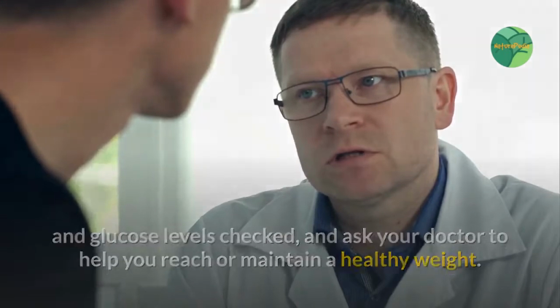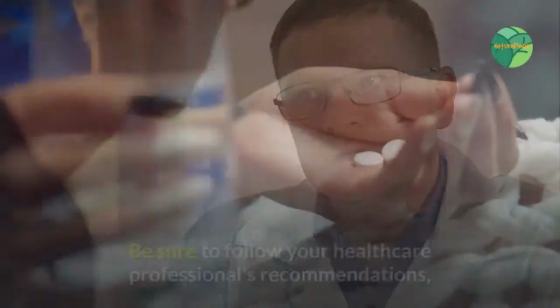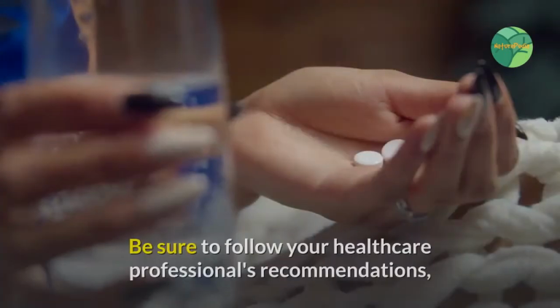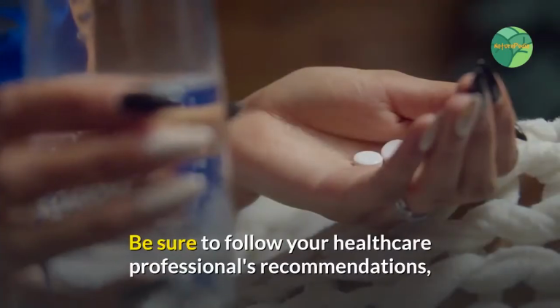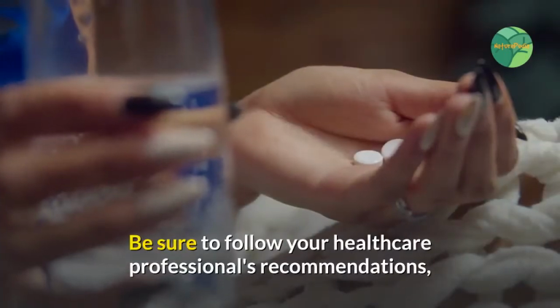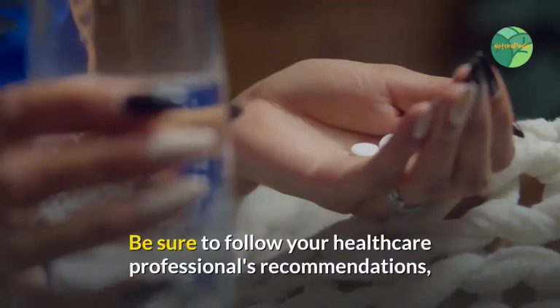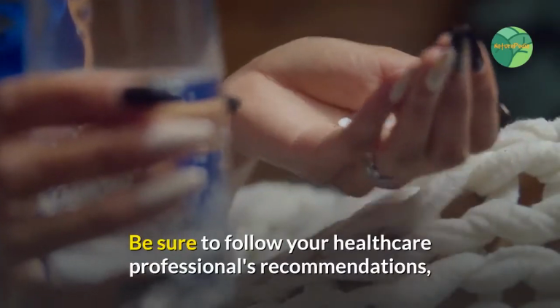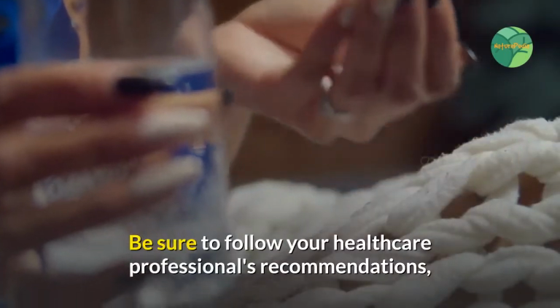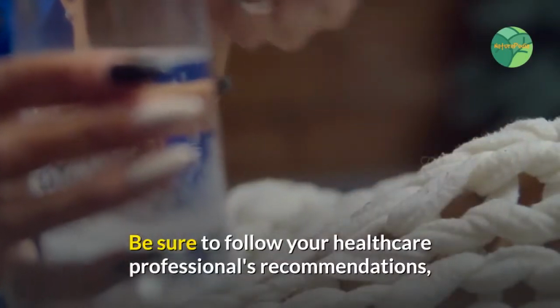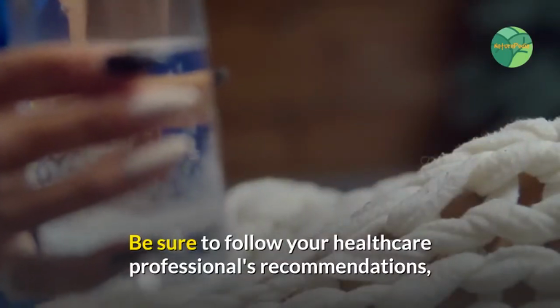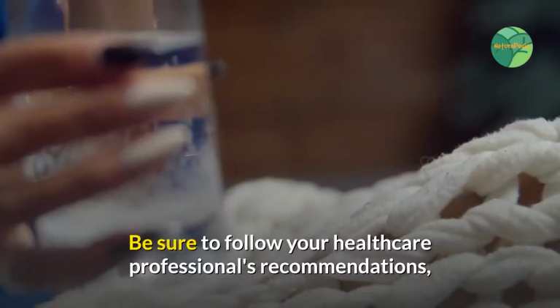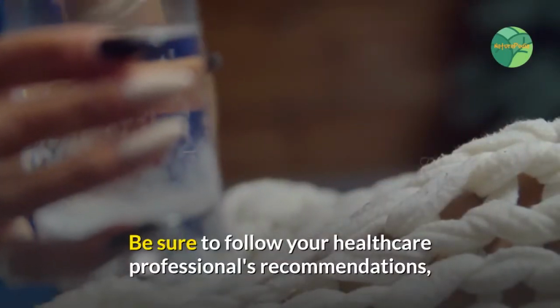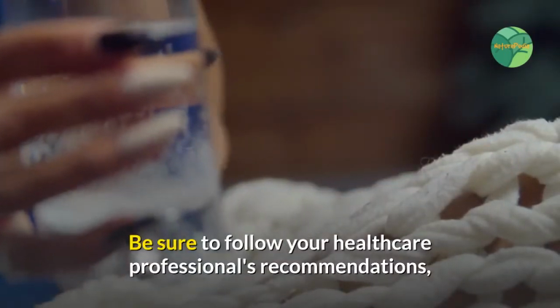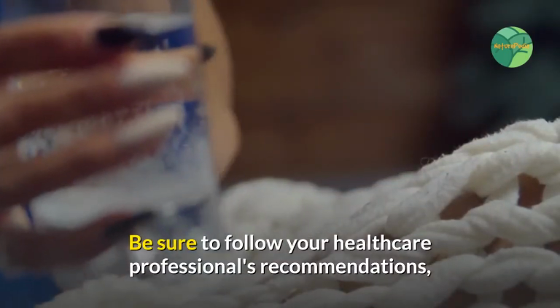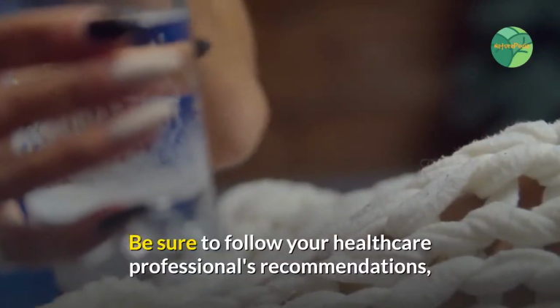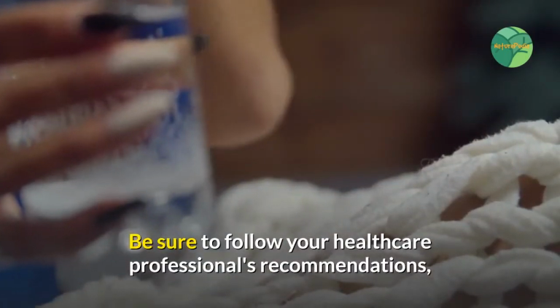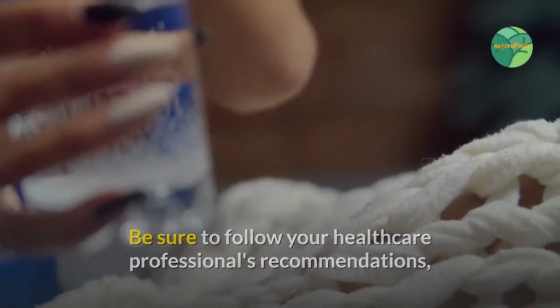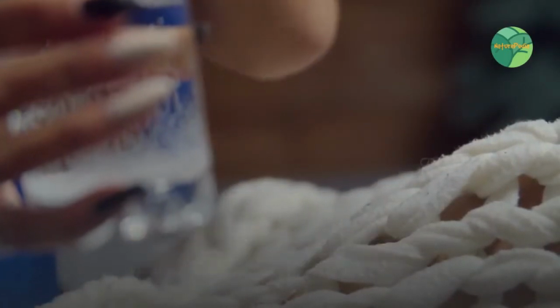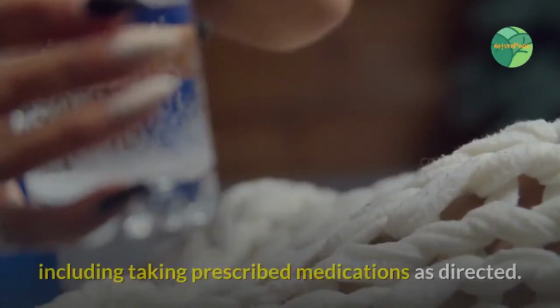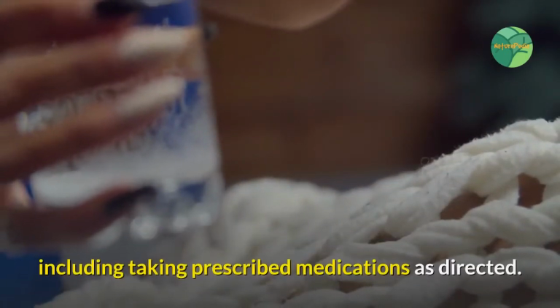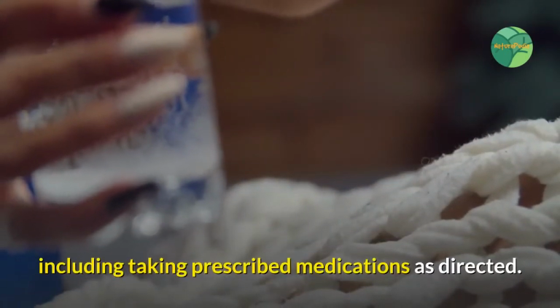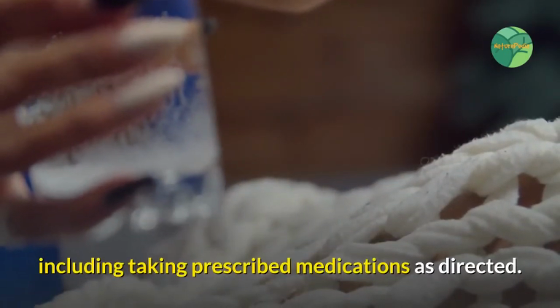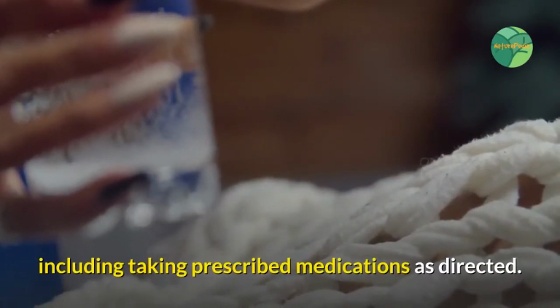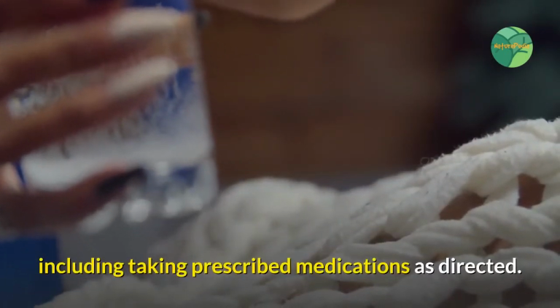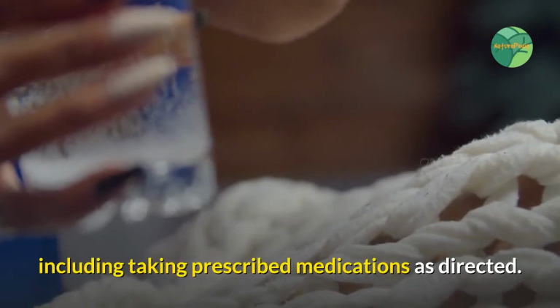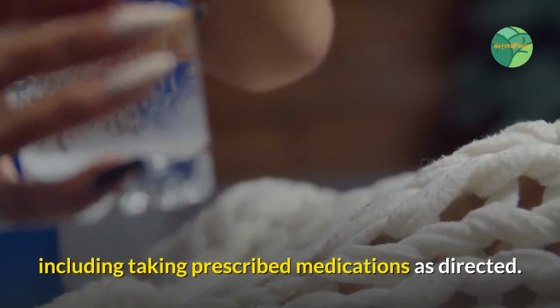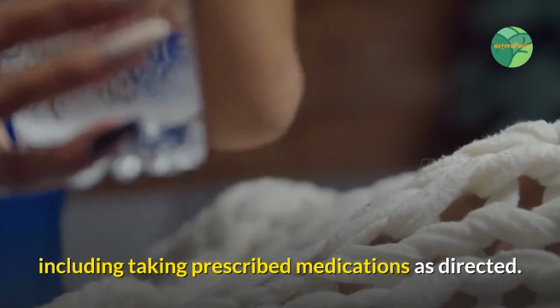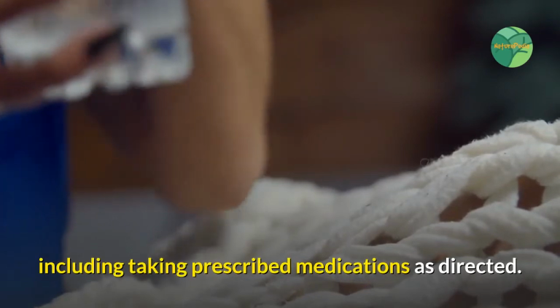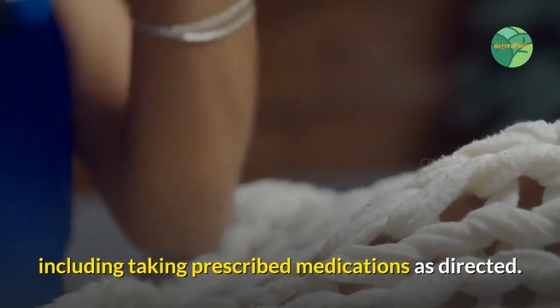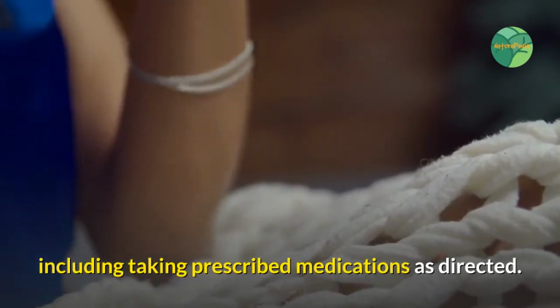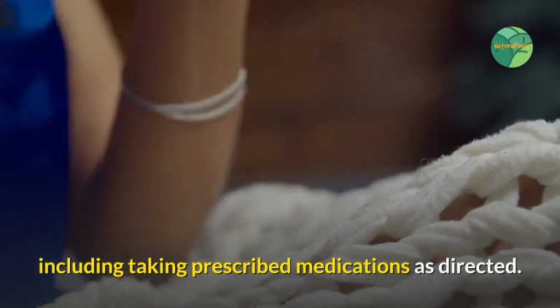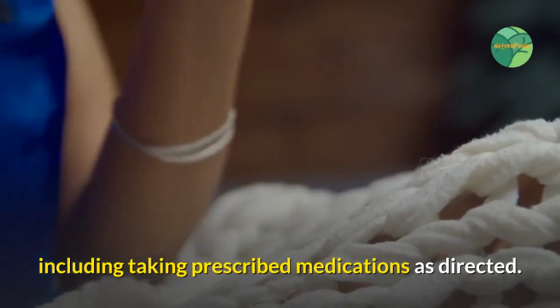Be sure to follow your healthcare professional's recommendations, including taking prescribed medications as directed.